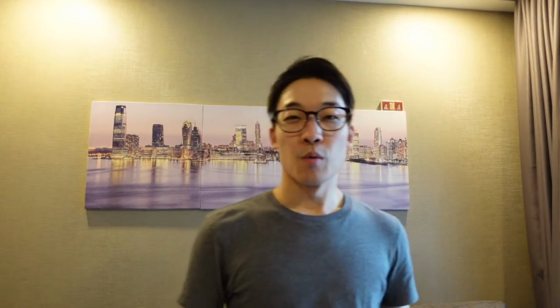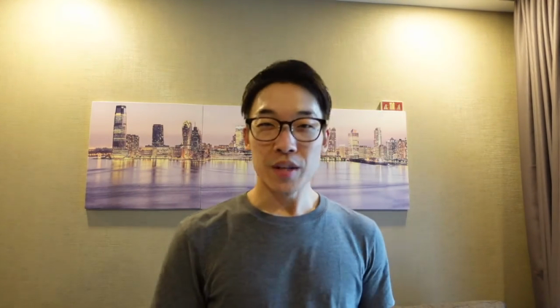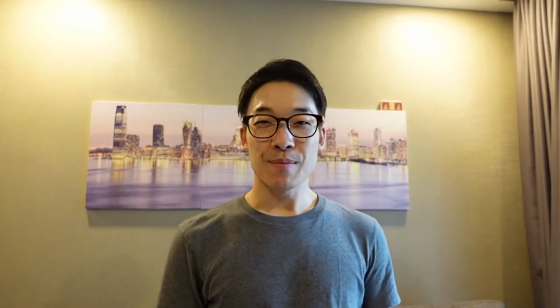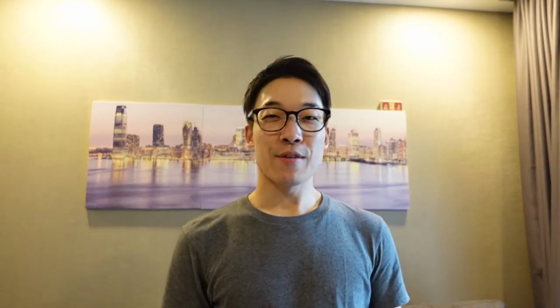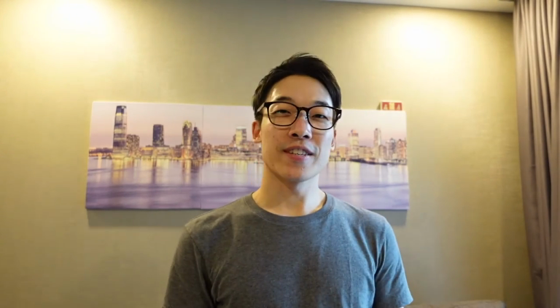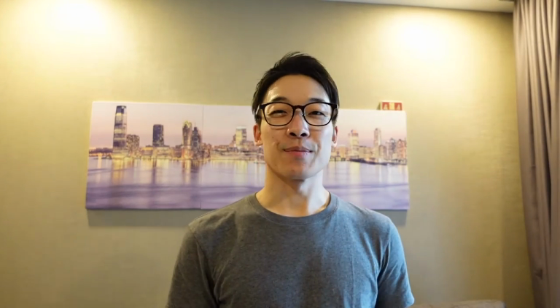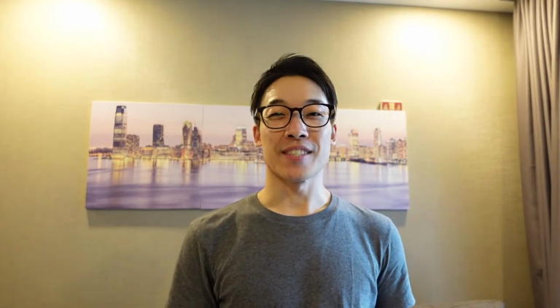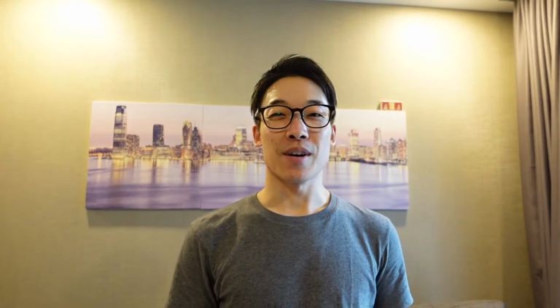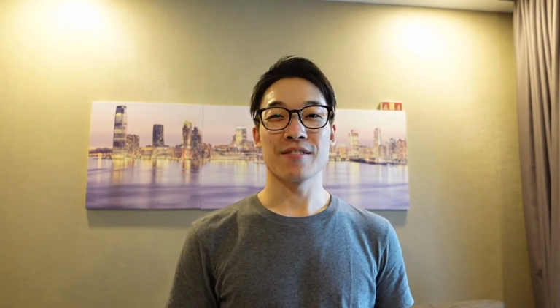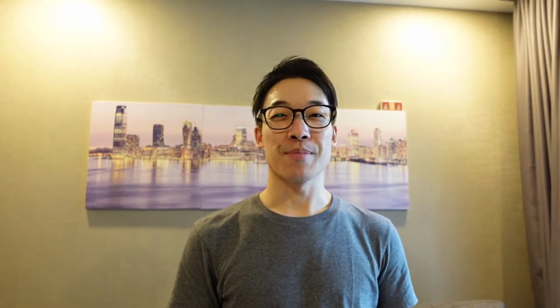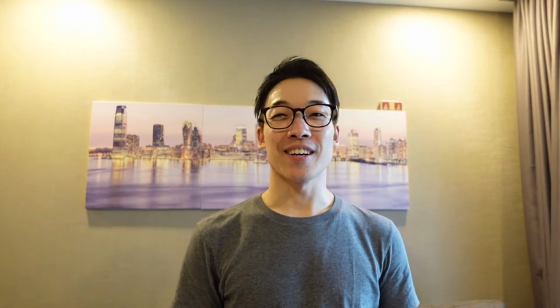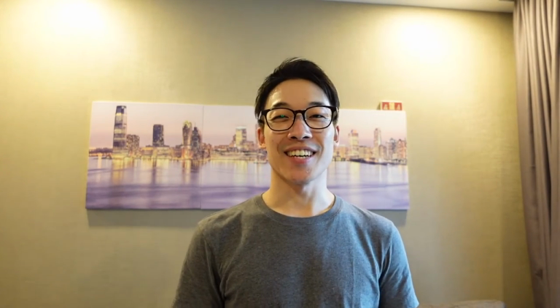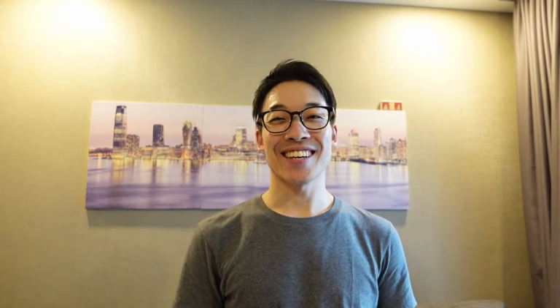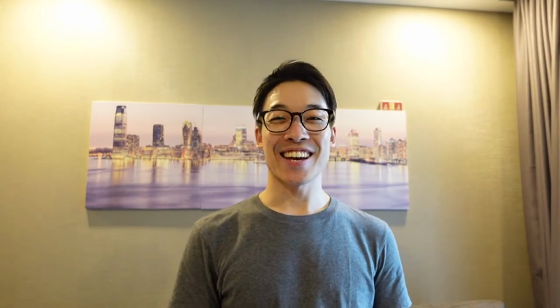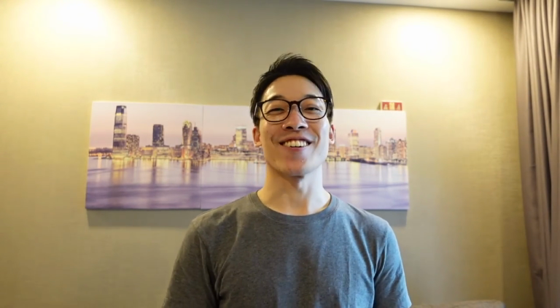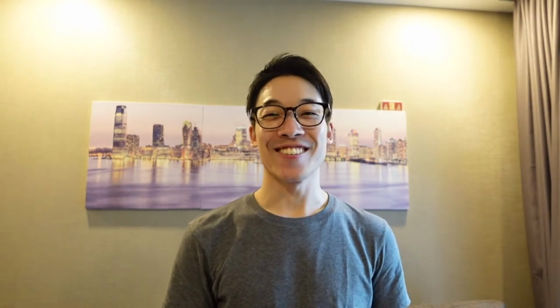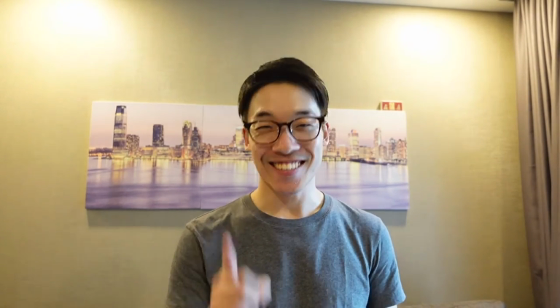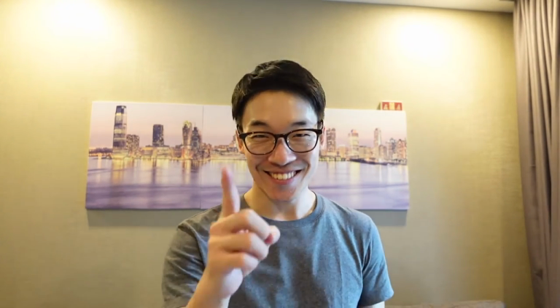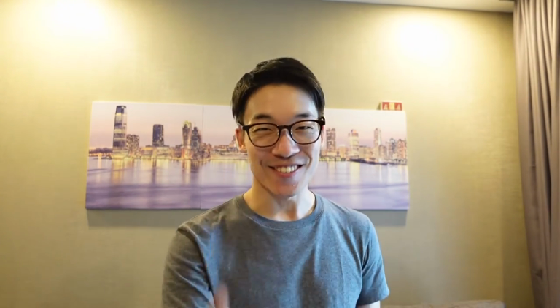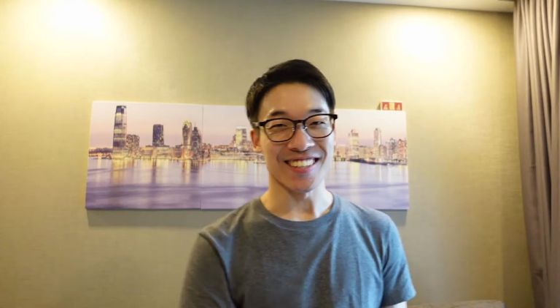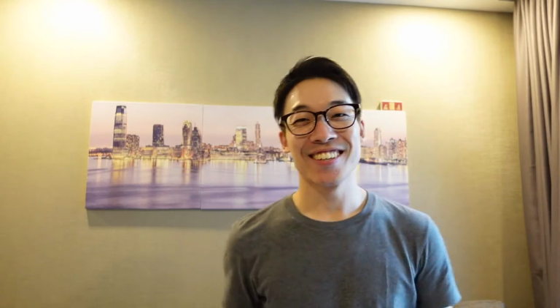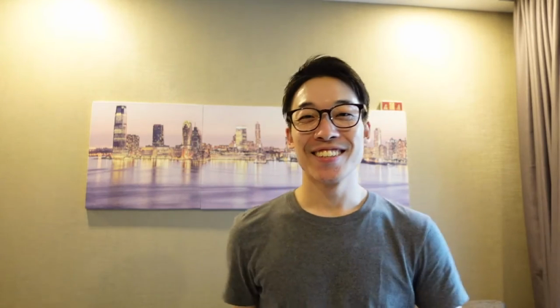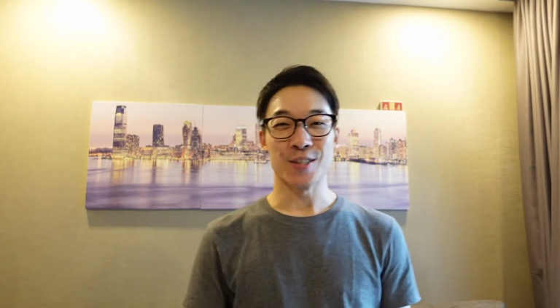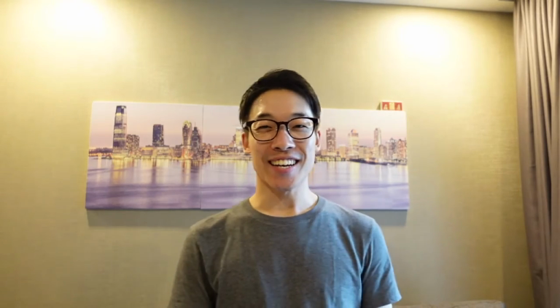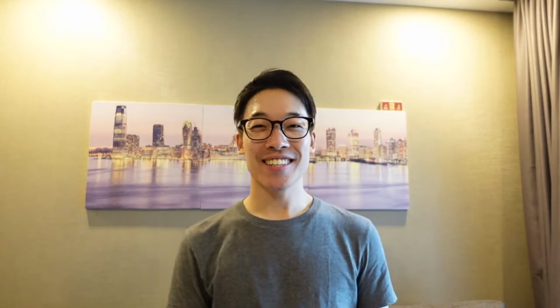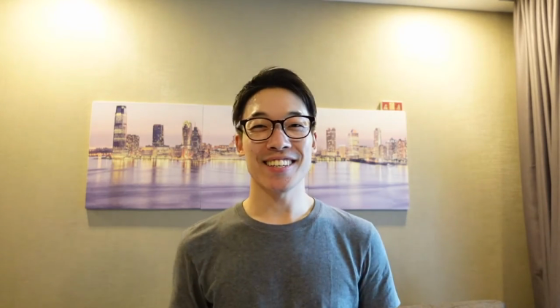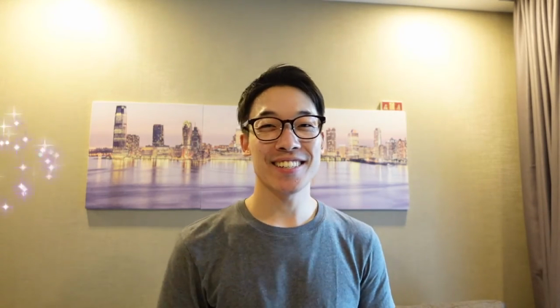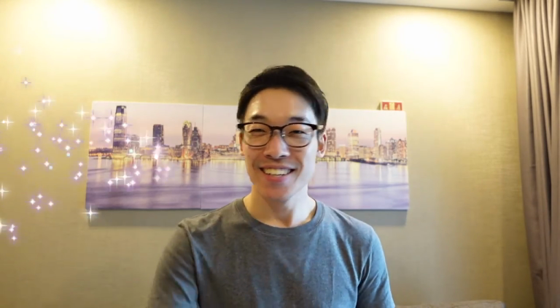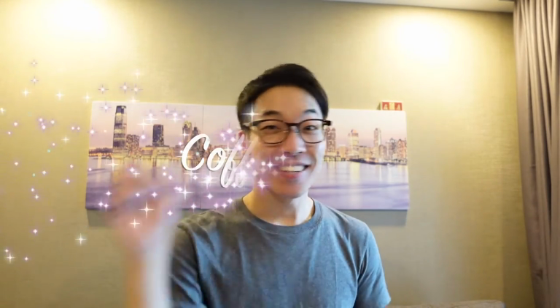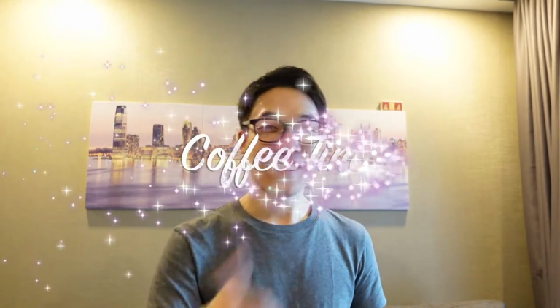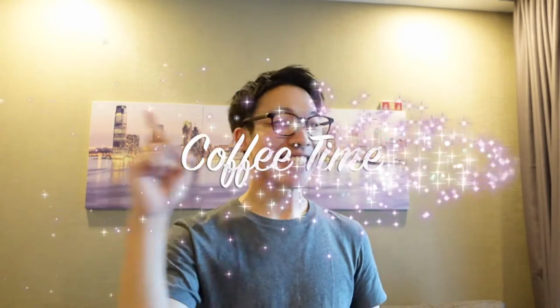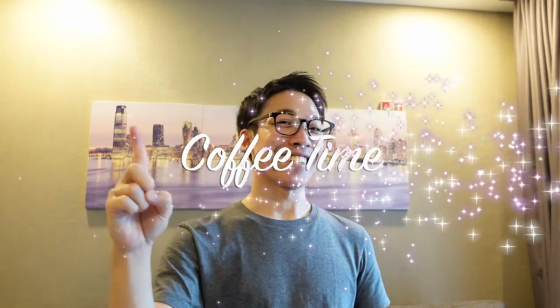What's up everyone? This is Masa Shibada from Bangkok, Thailand. How are you guys doing? Today is coffee time.